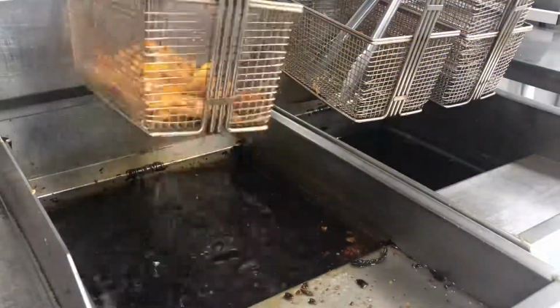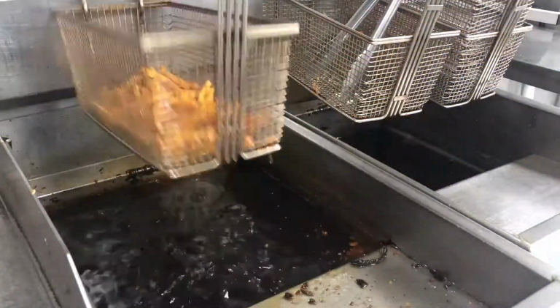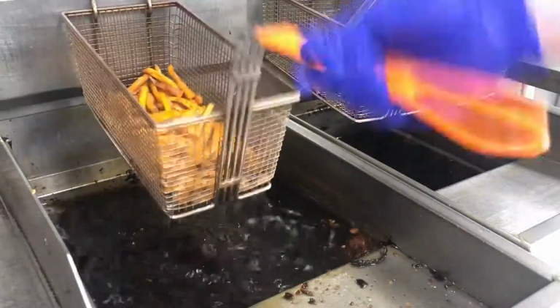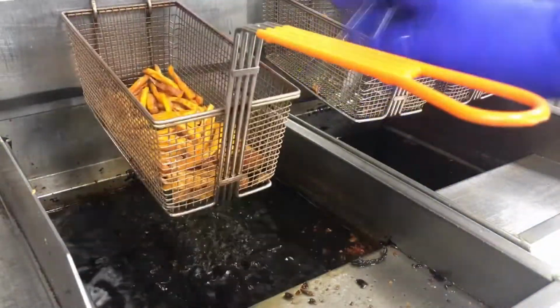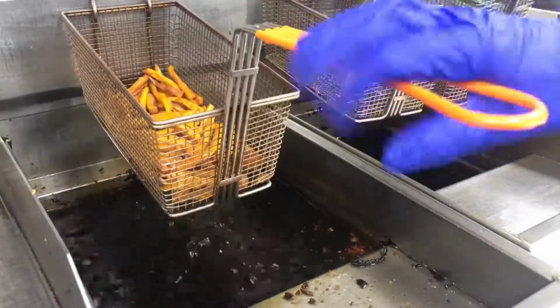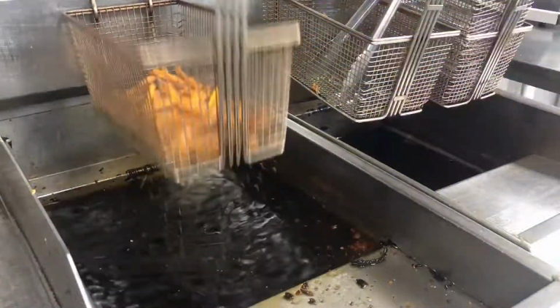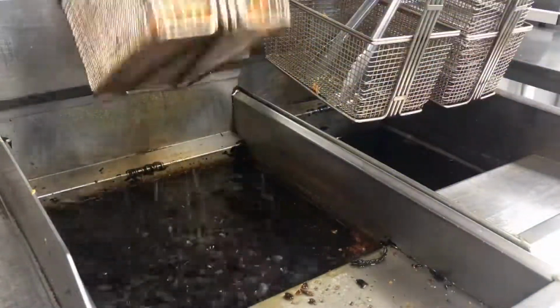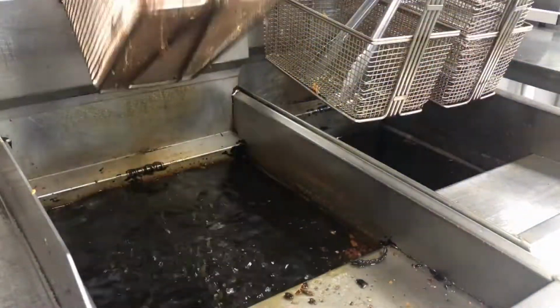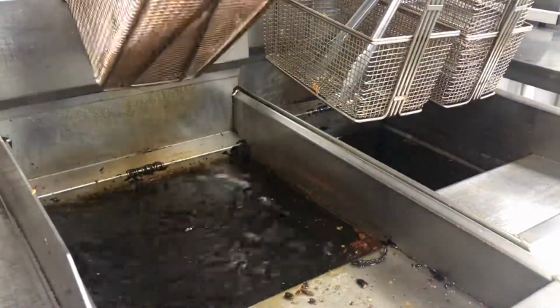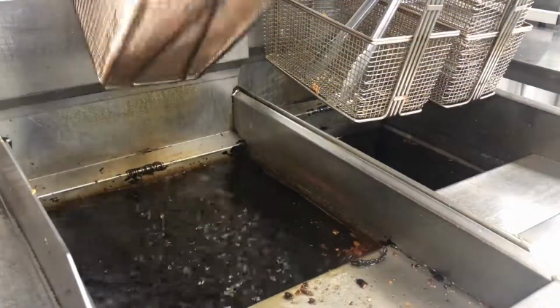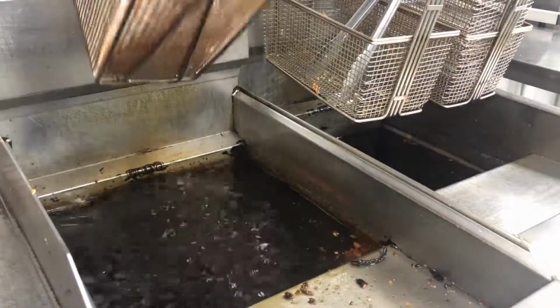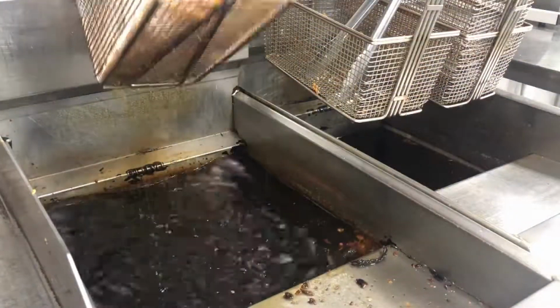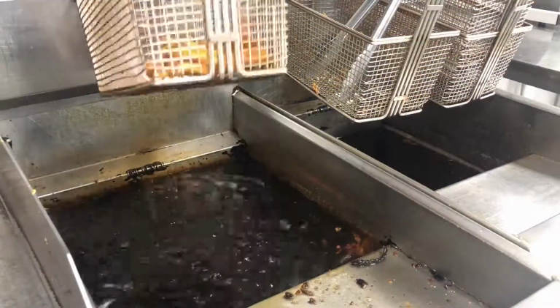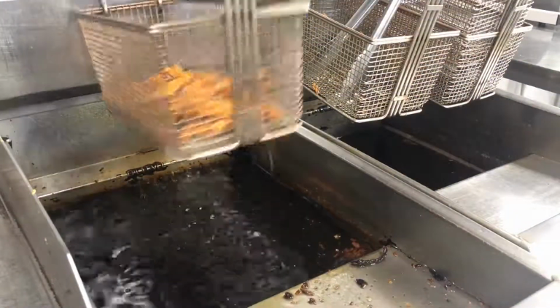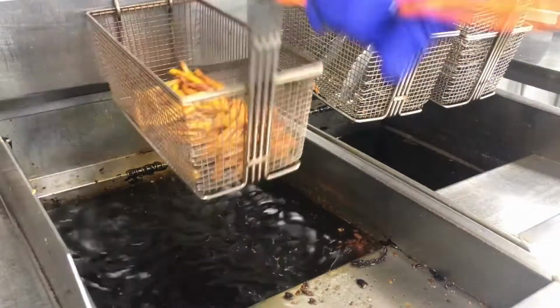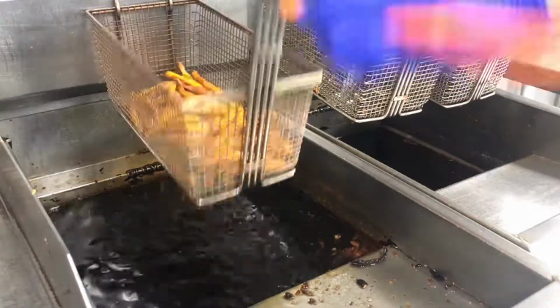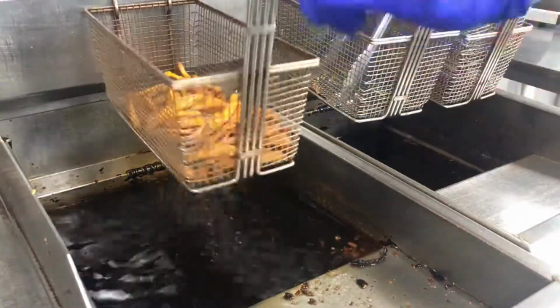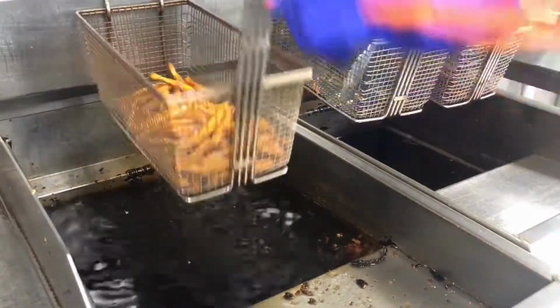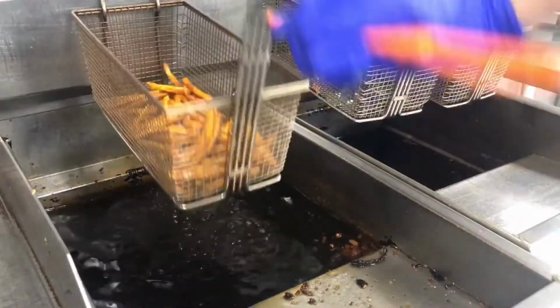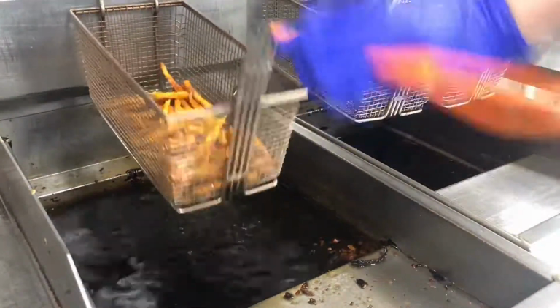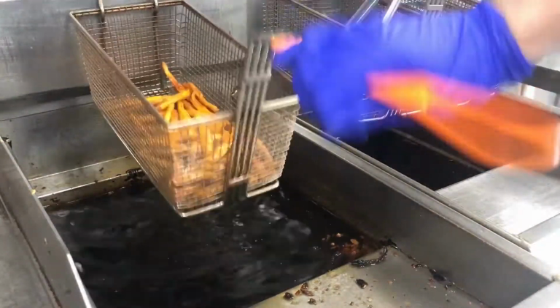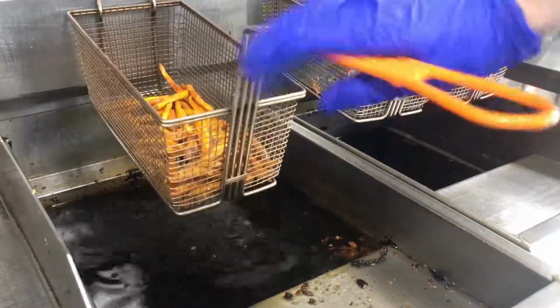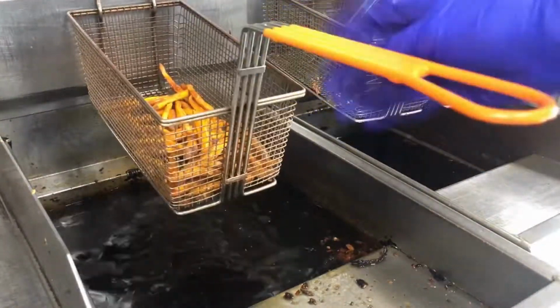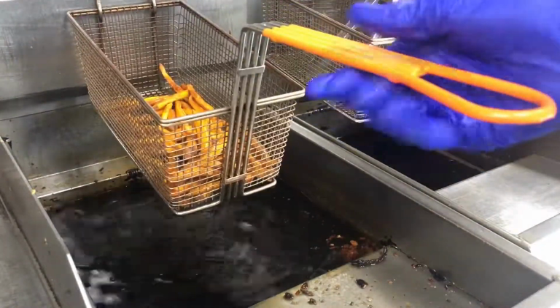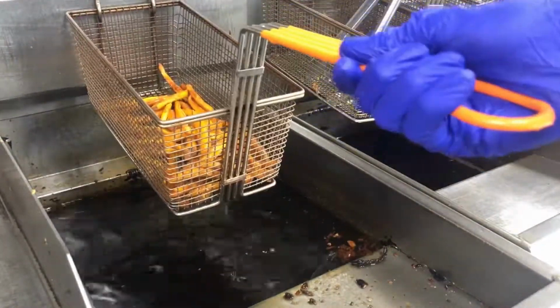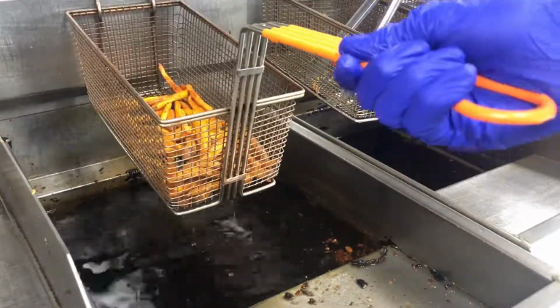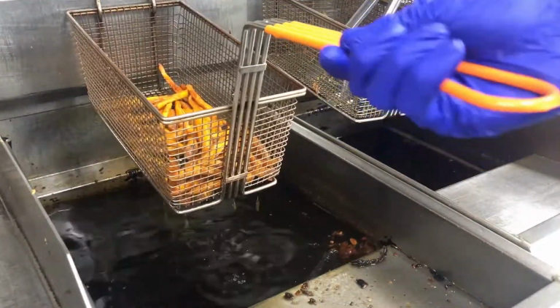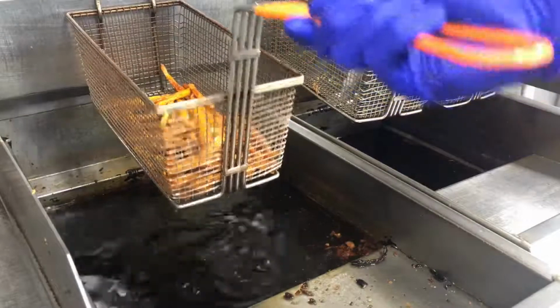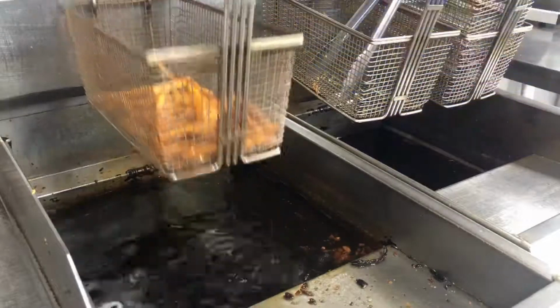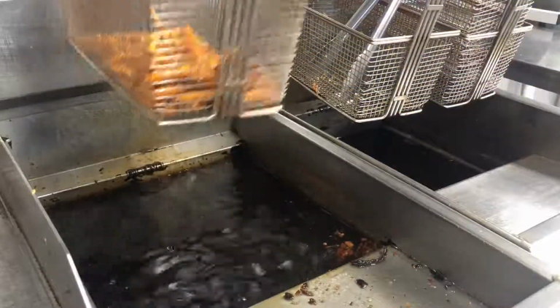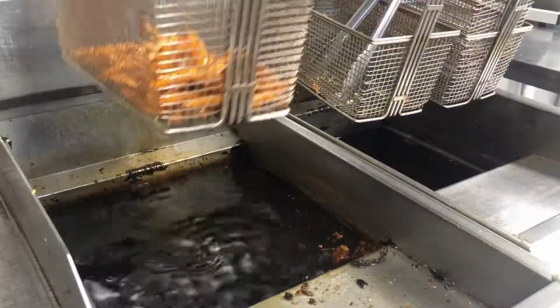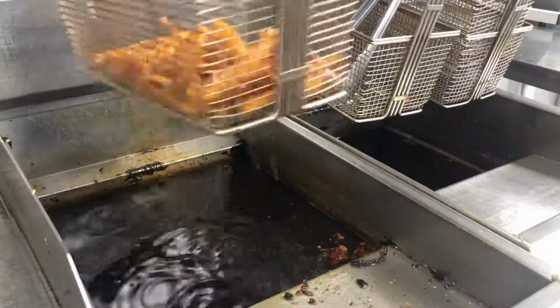Once they crisp up and are slightly golden brown, go ahead and pull them out of the fryer and shake off any oil.